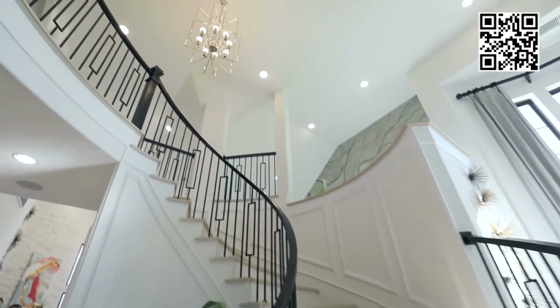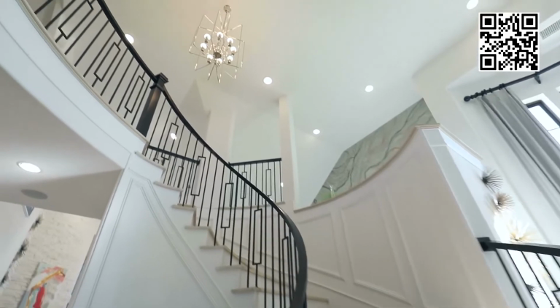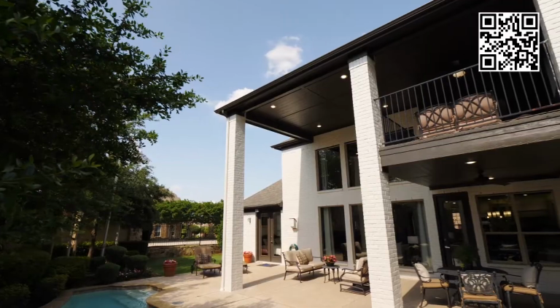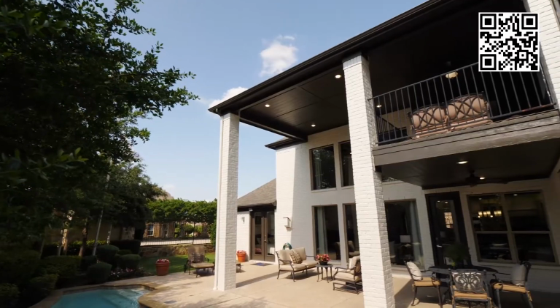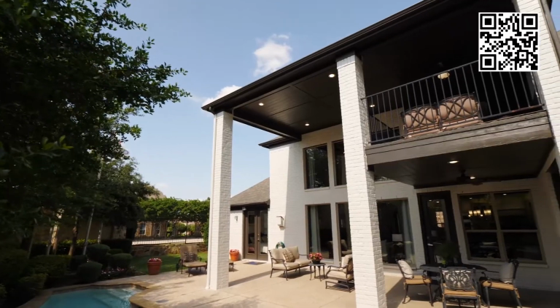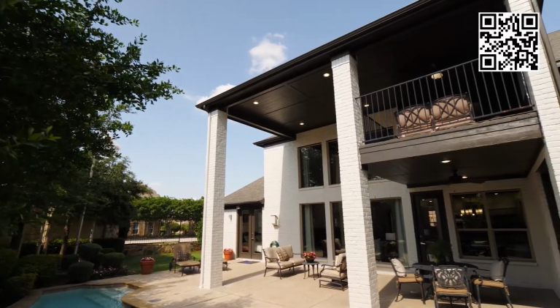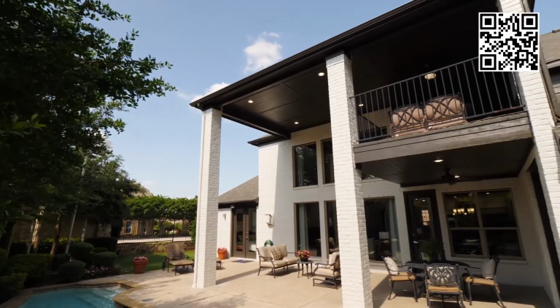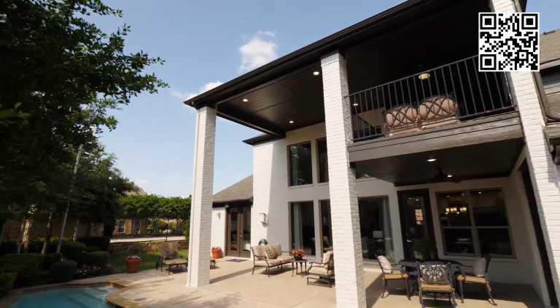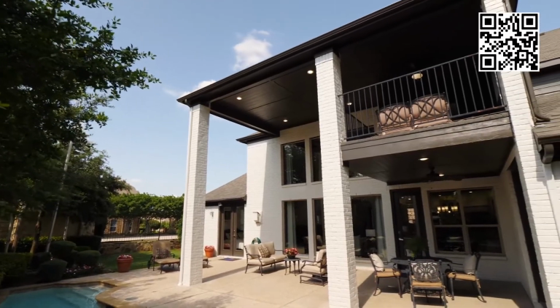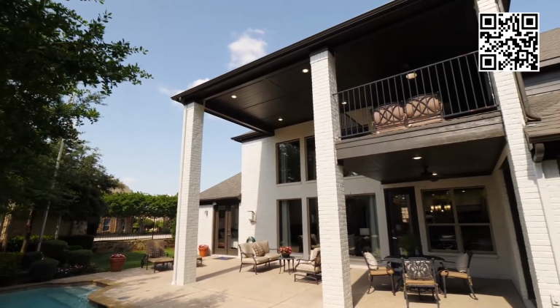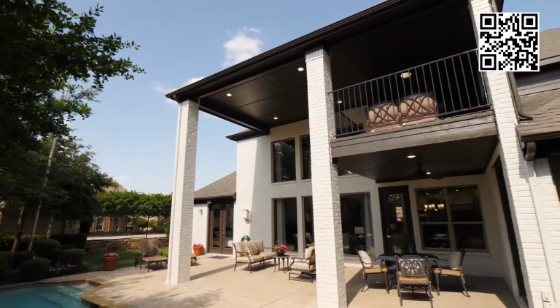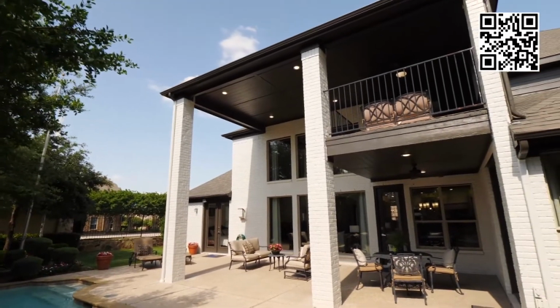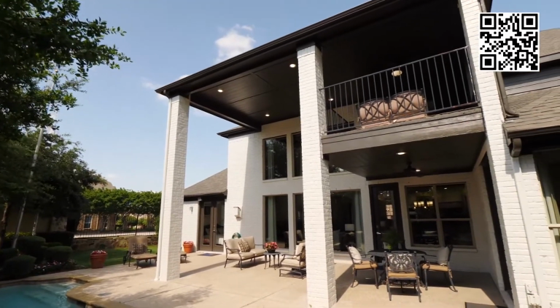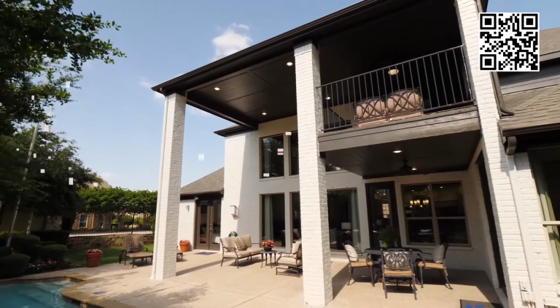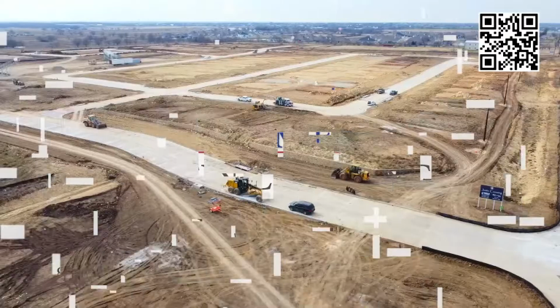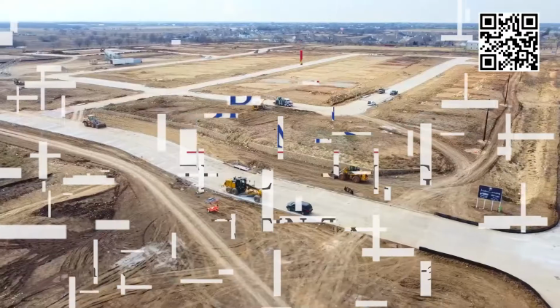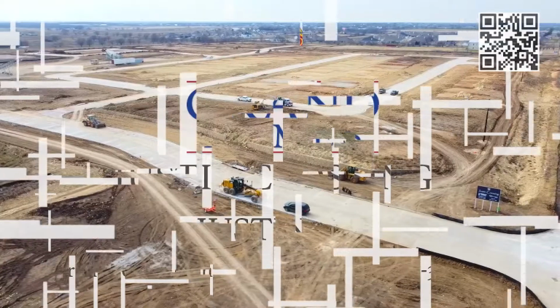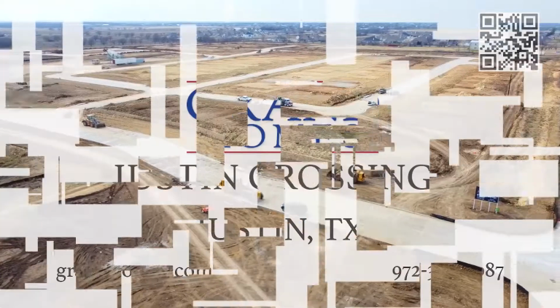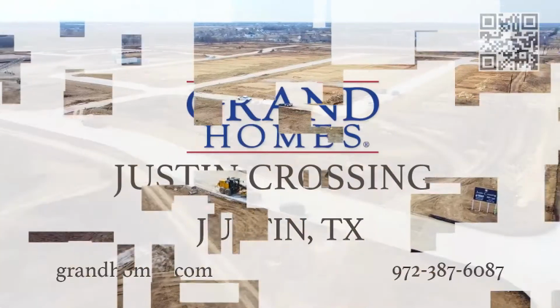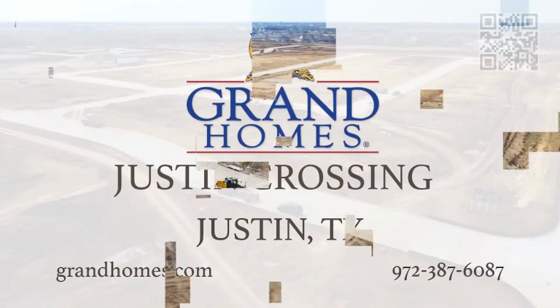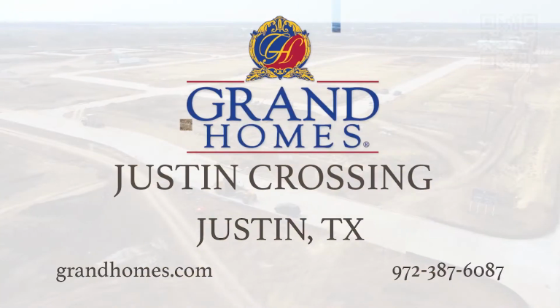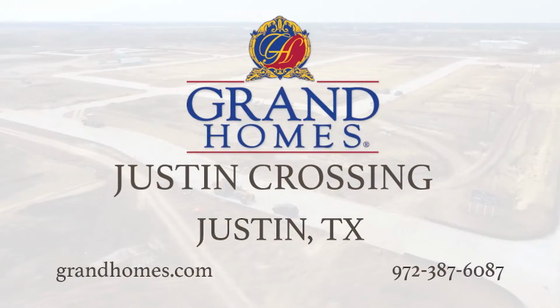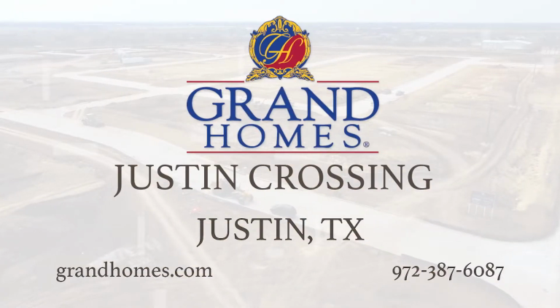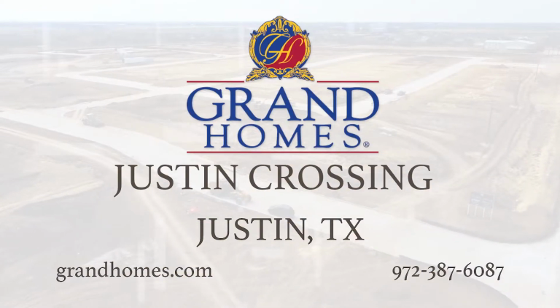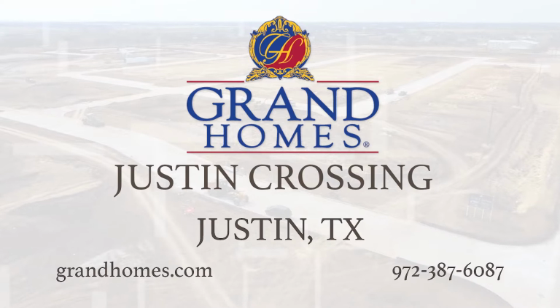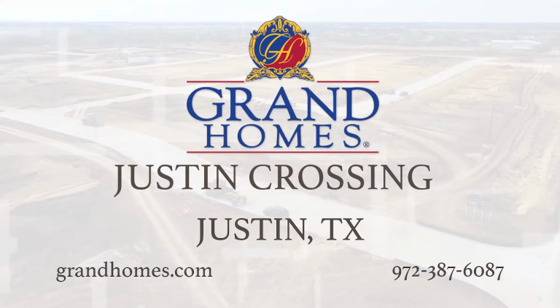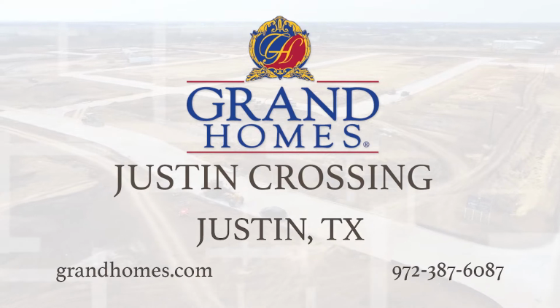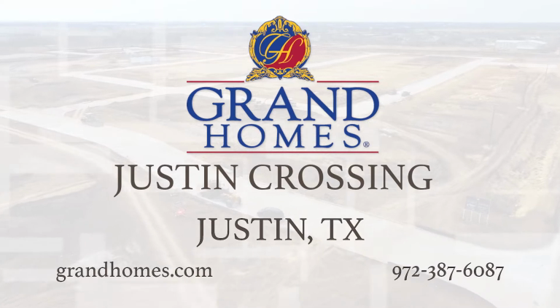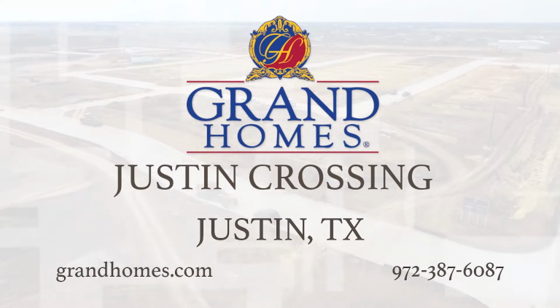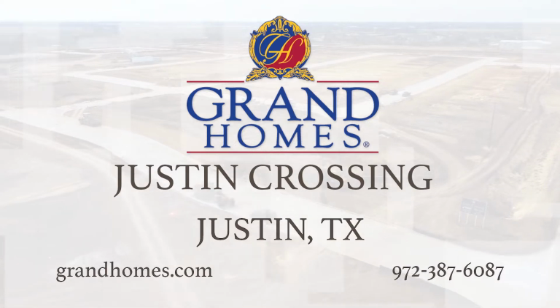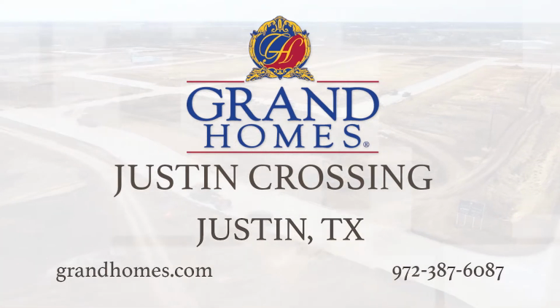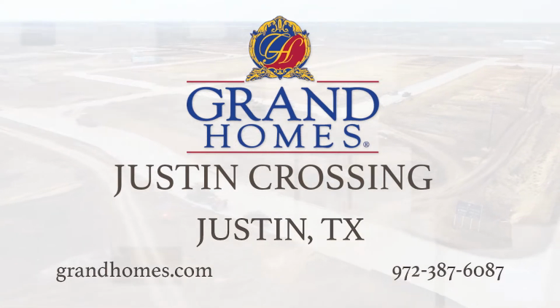Grand Homes is bringing a touch of luxury living to the scenic city of Justin, Texas. Visit Grand Homes at Justin Crossing.